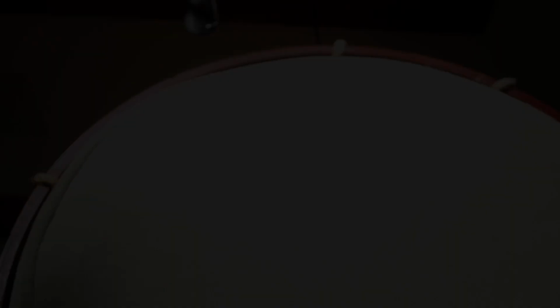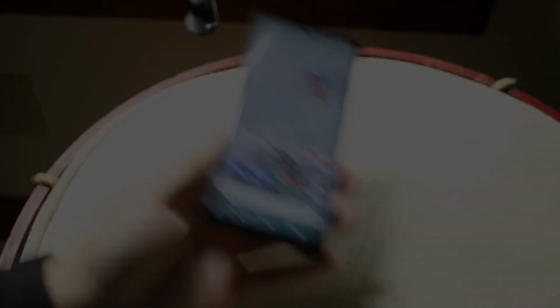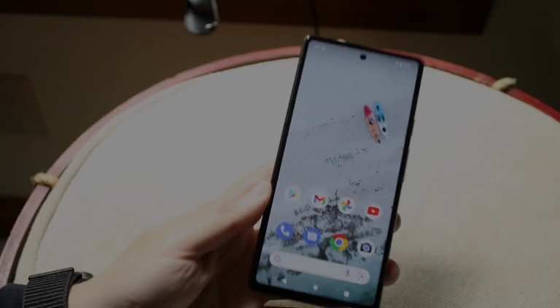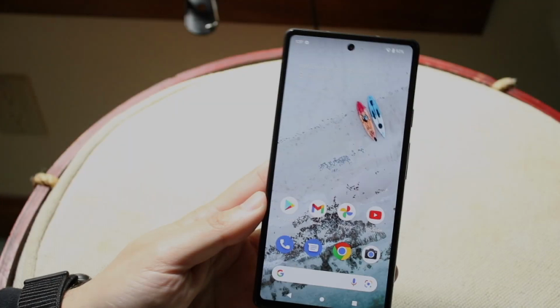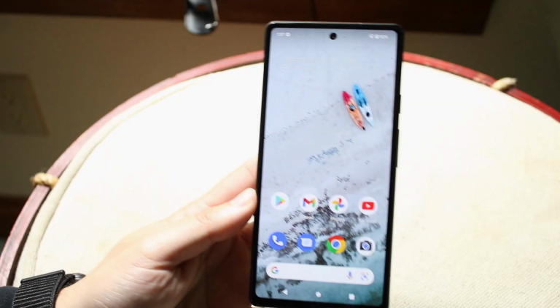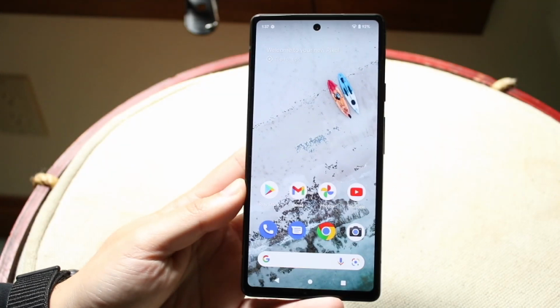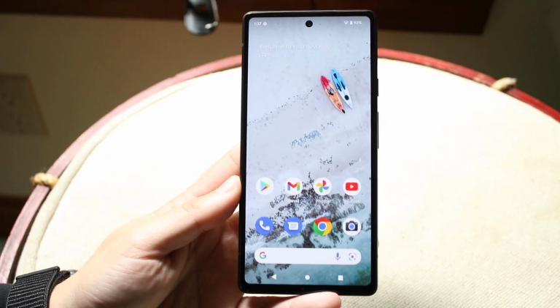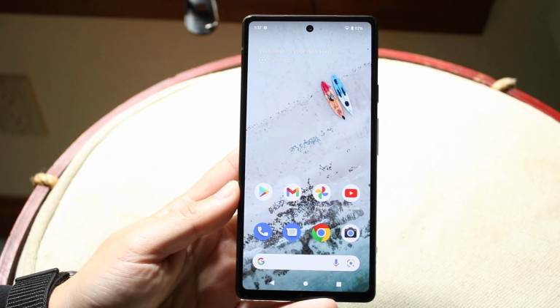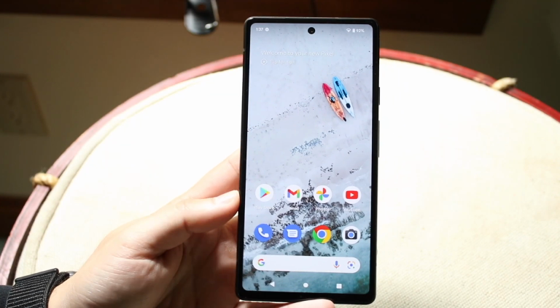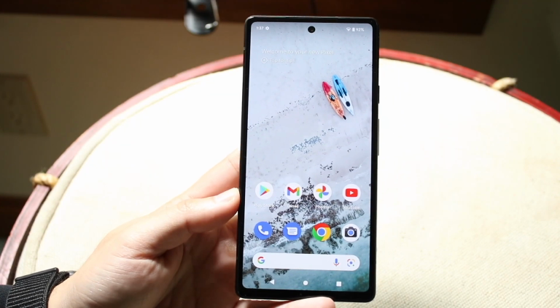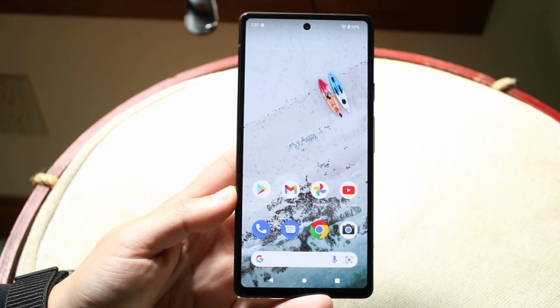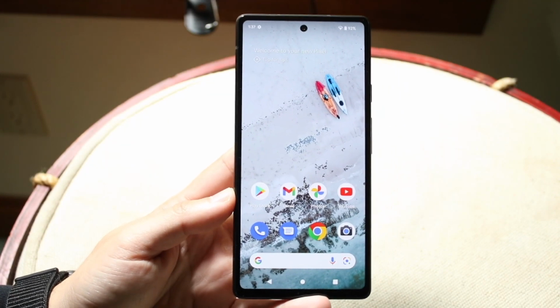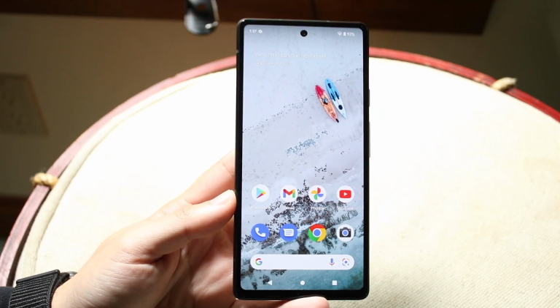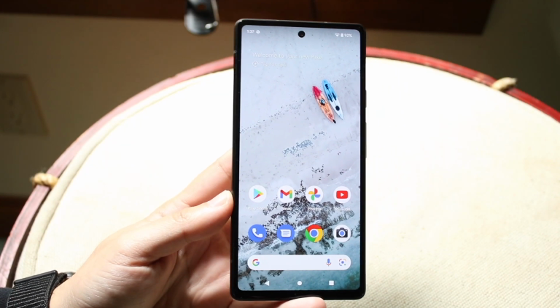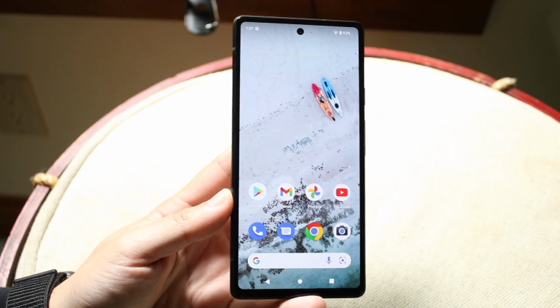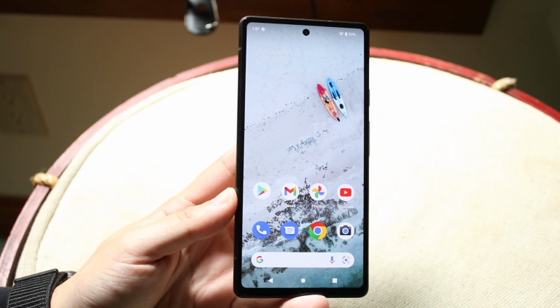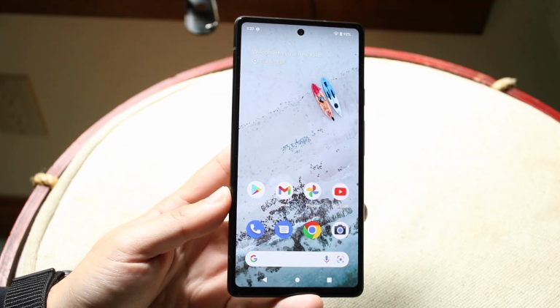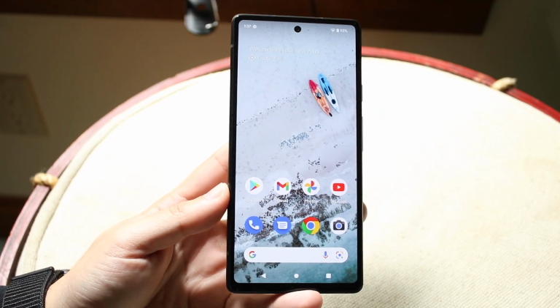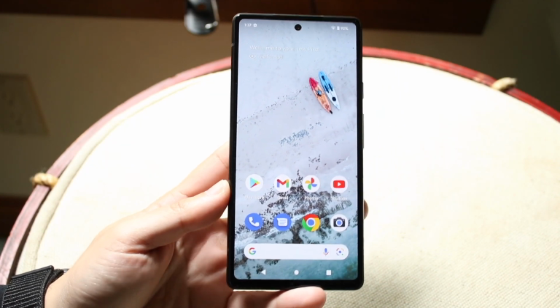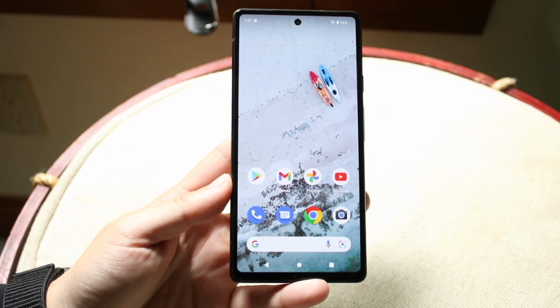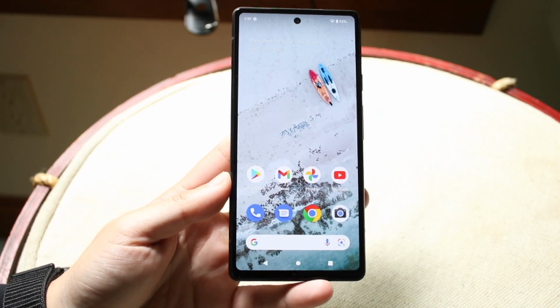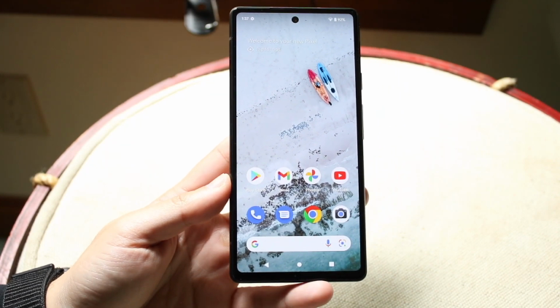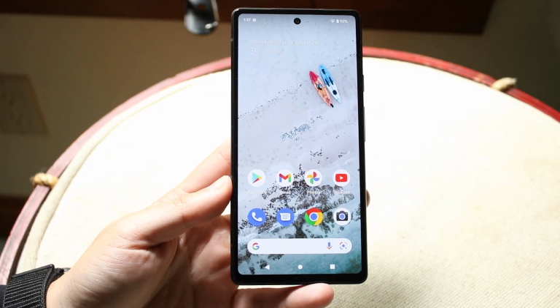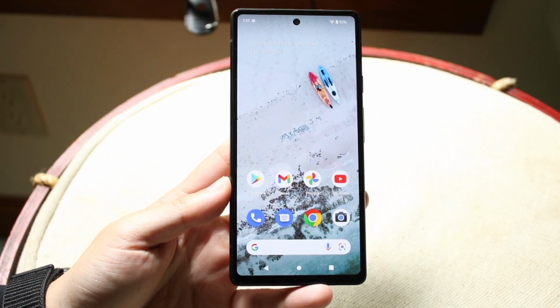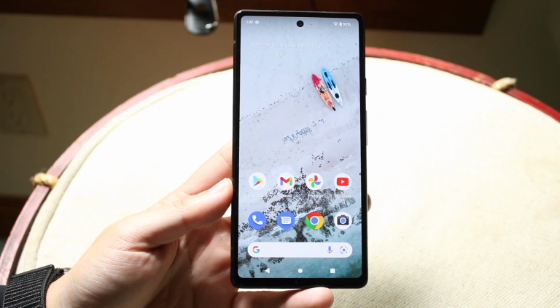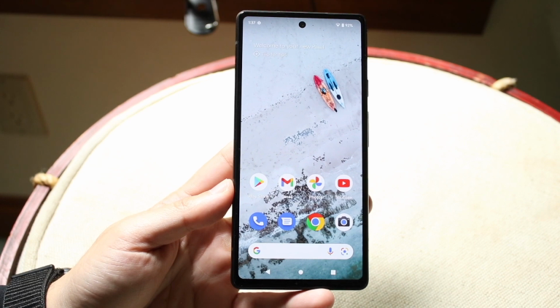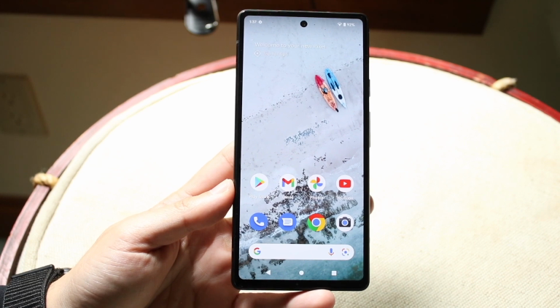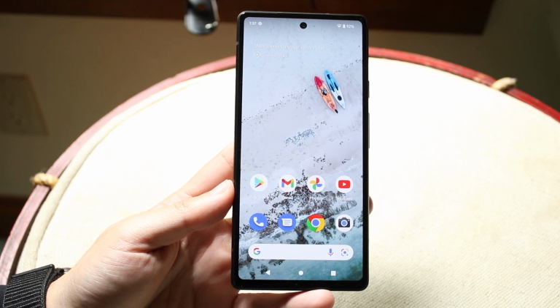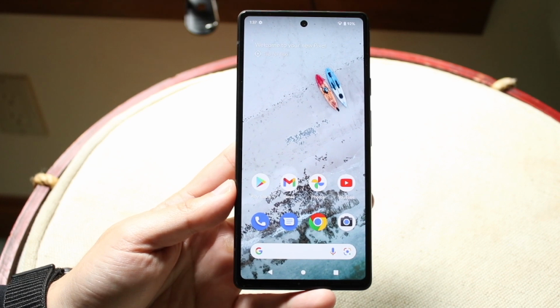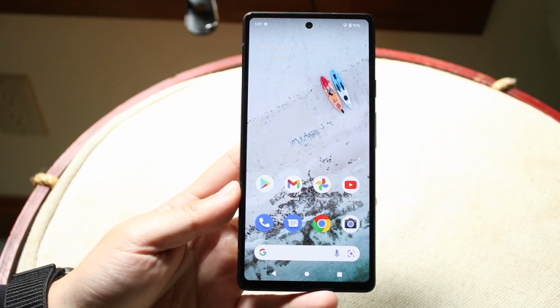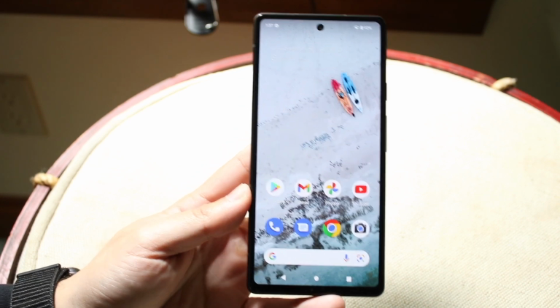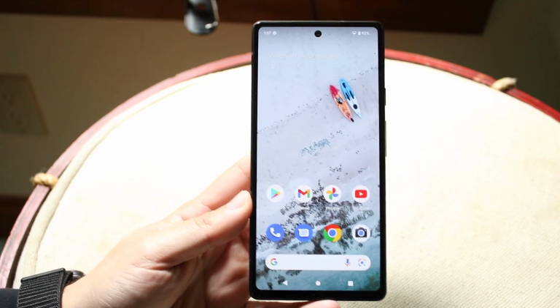Hello everyone, I'll go and show you exactly how to screenshot on your Google Pixel 6a. Luckily for you, it's a very, very easy process.